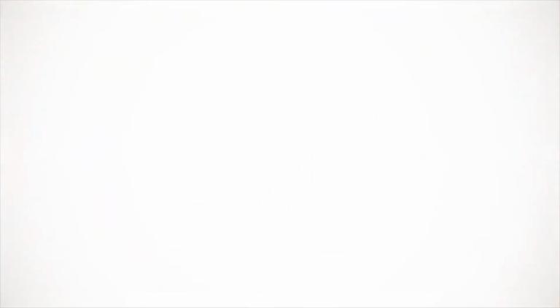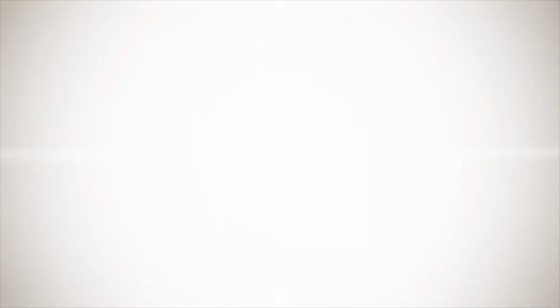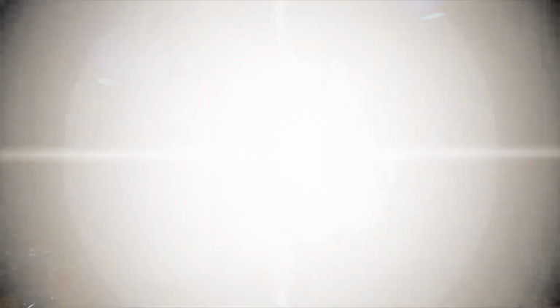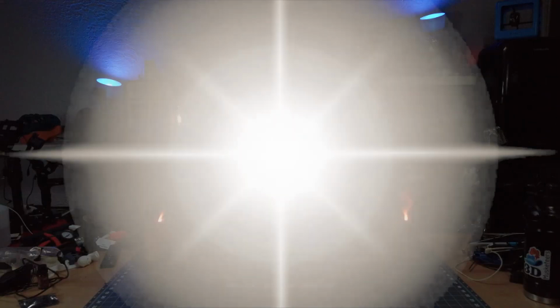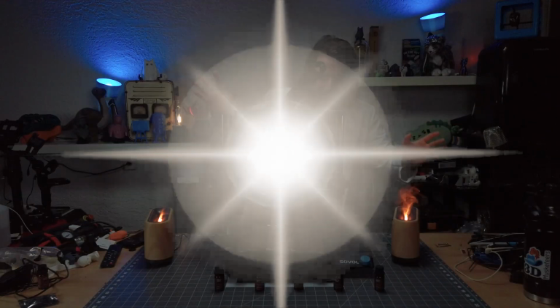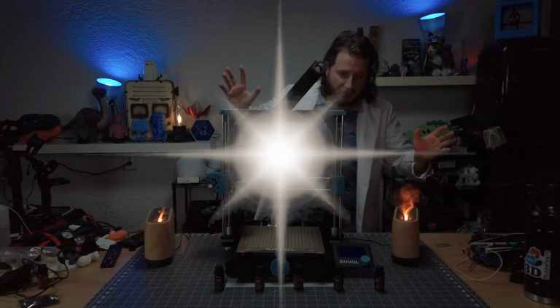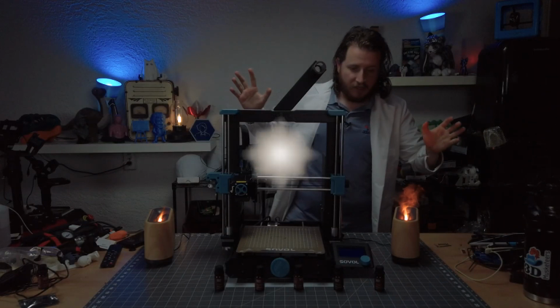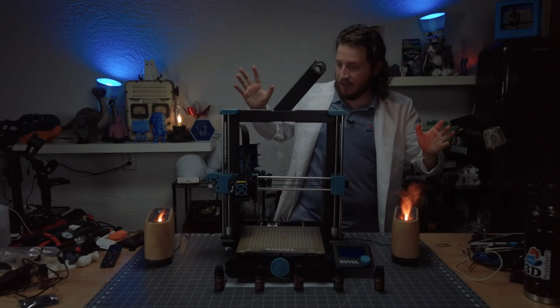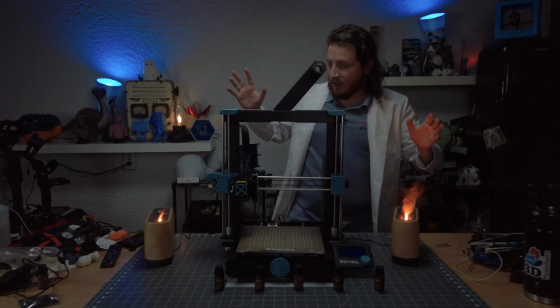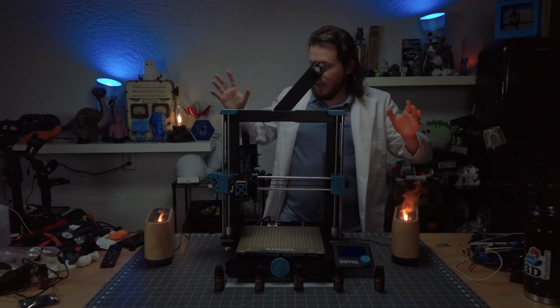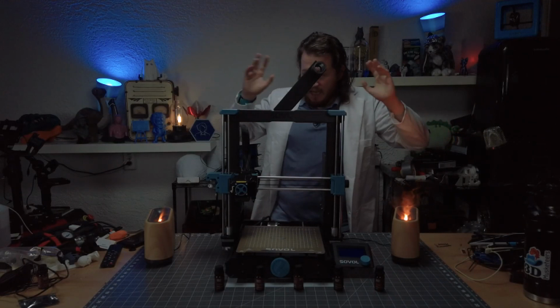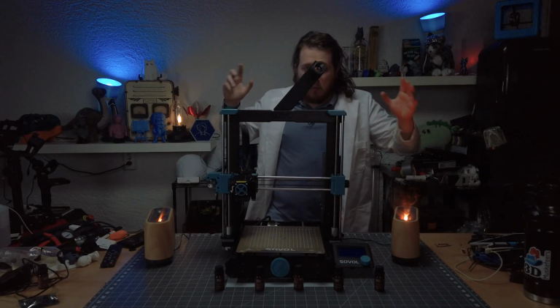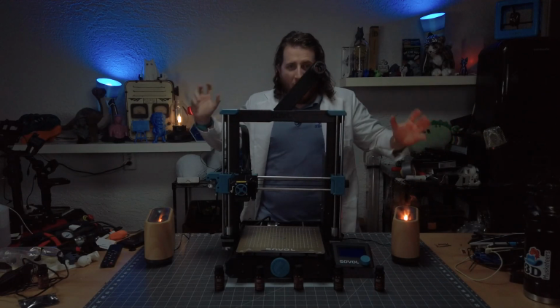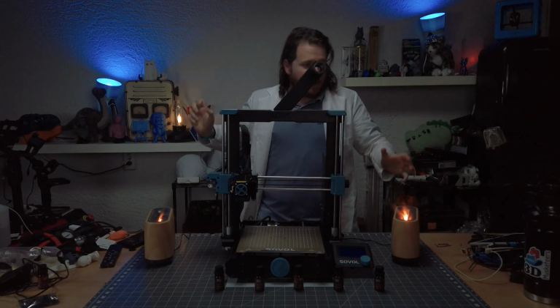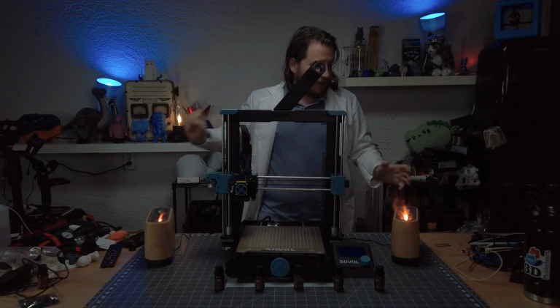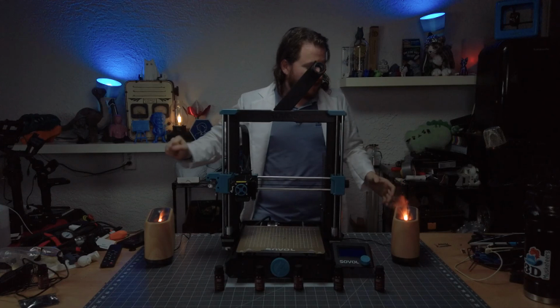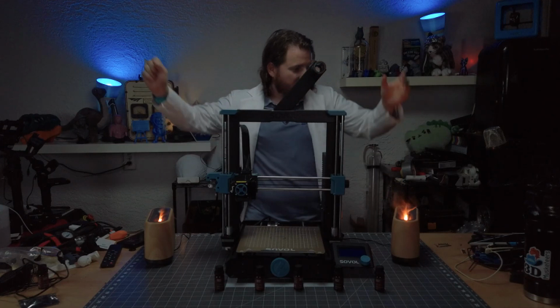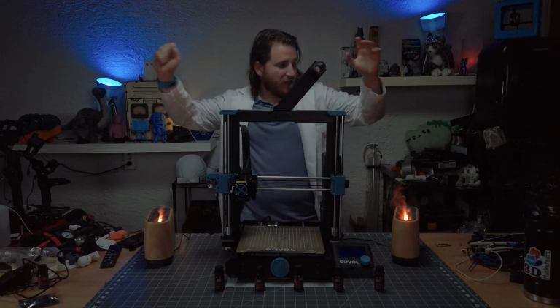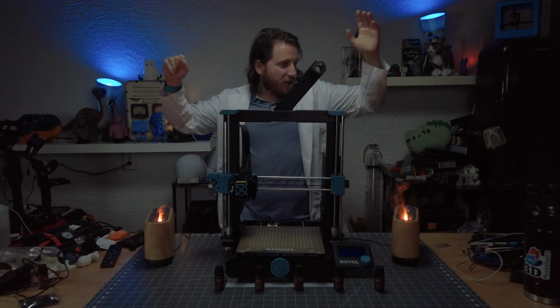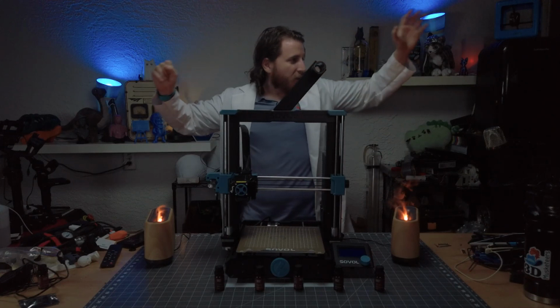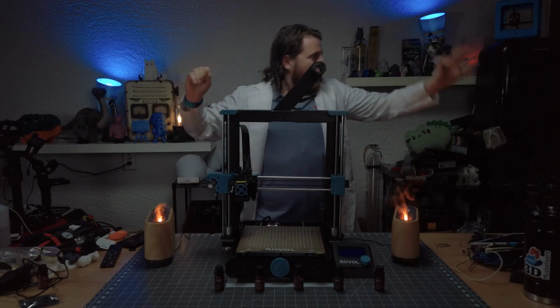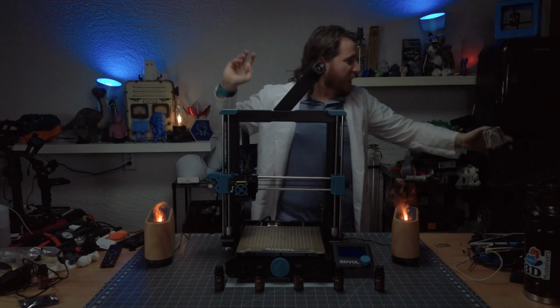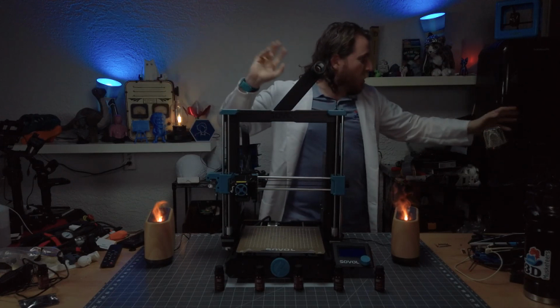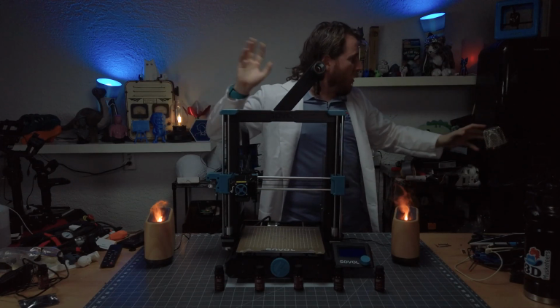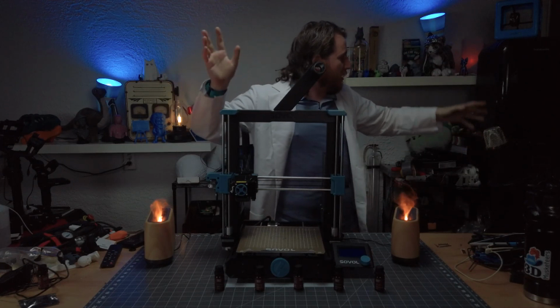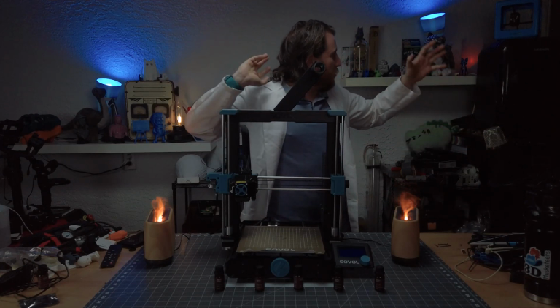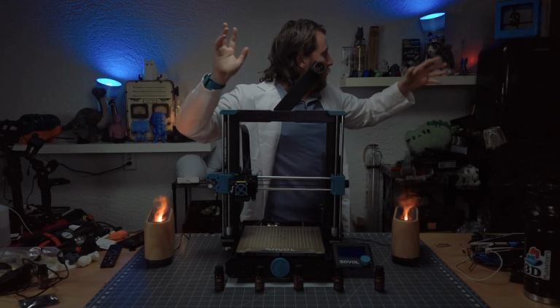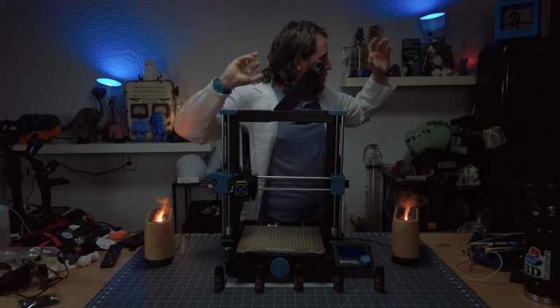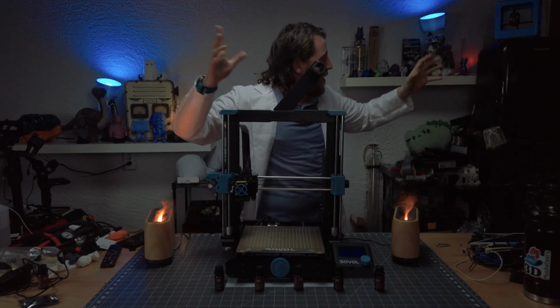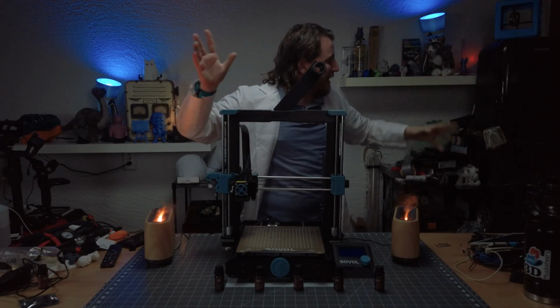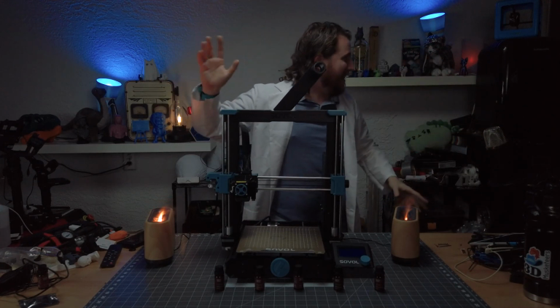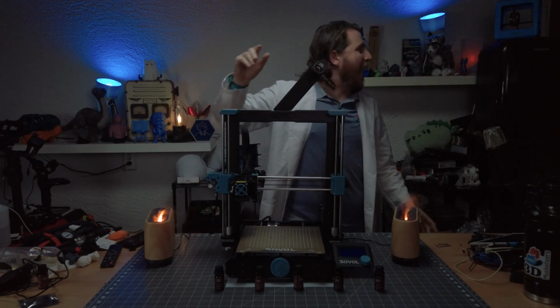It worked! It worked! It worked, Victoria, you mad lad.